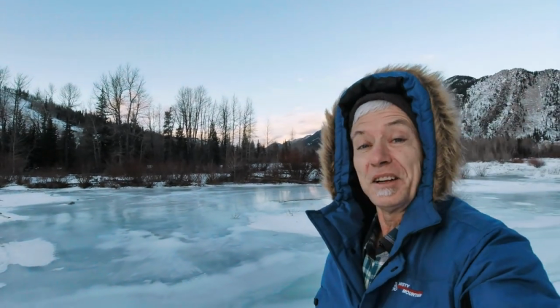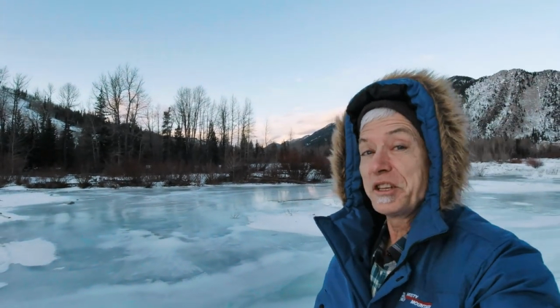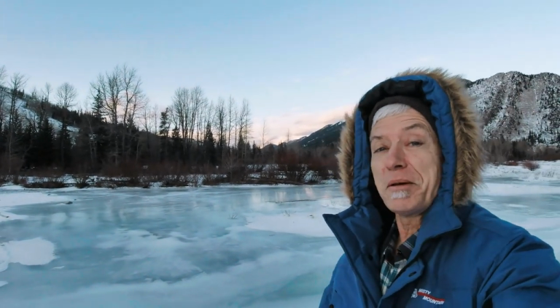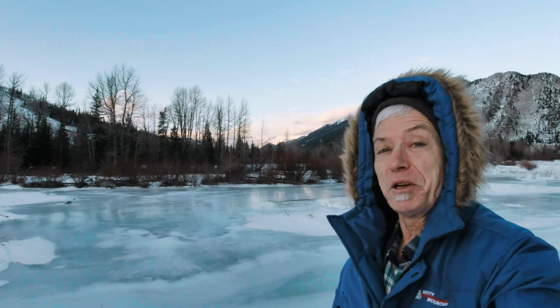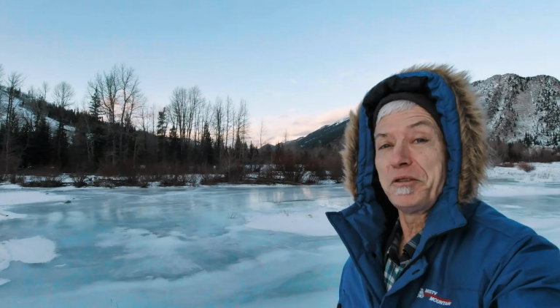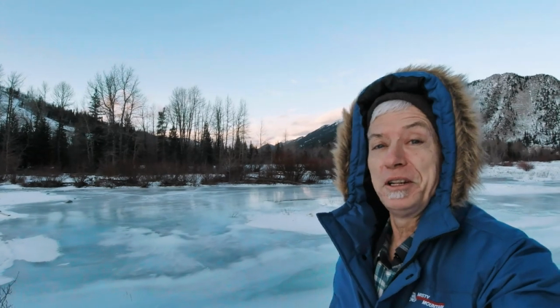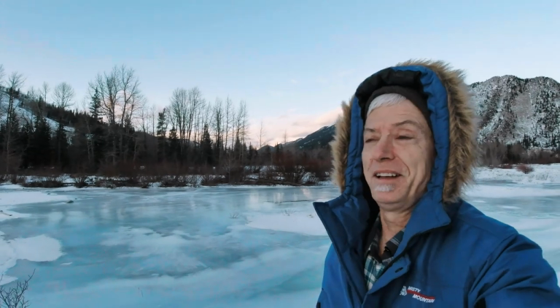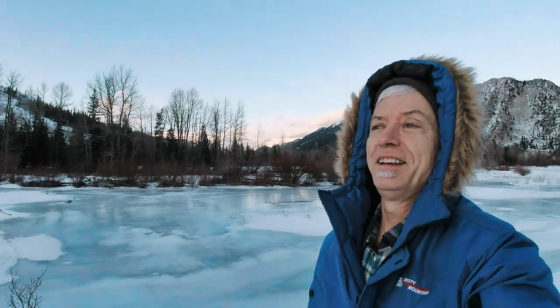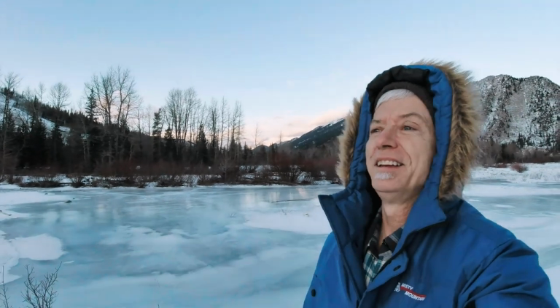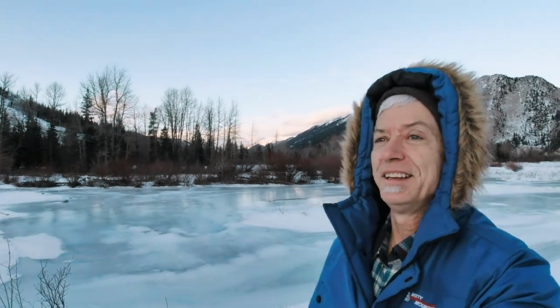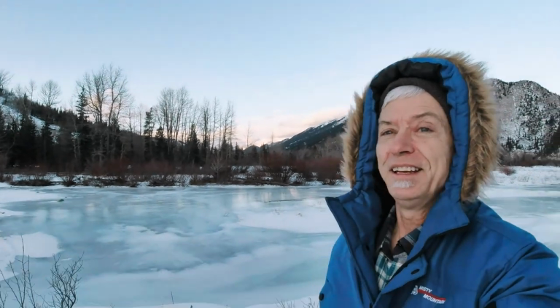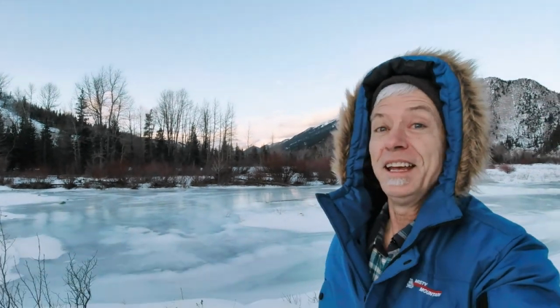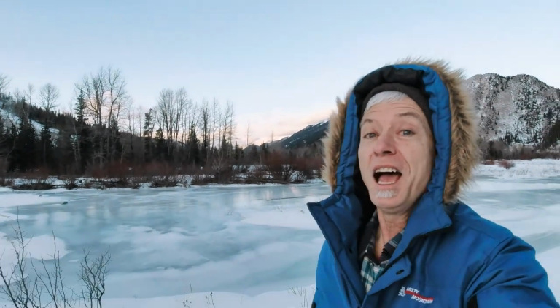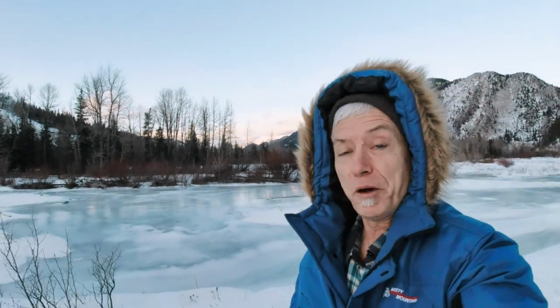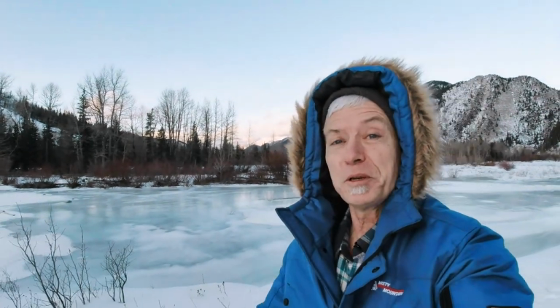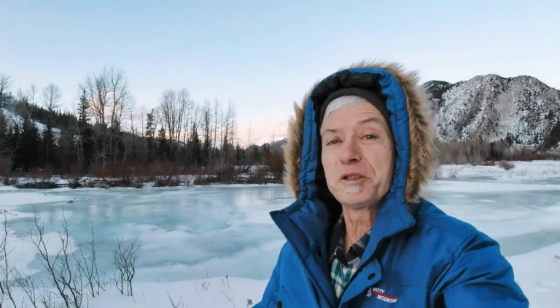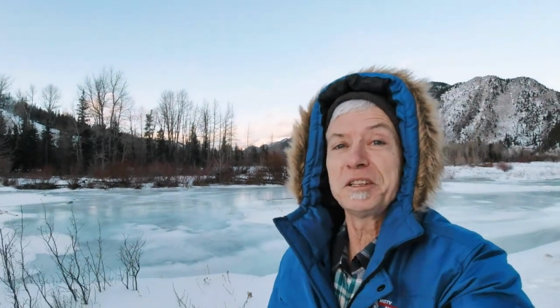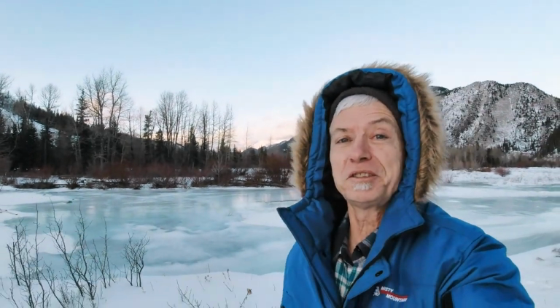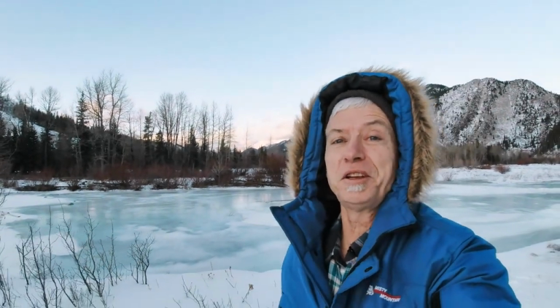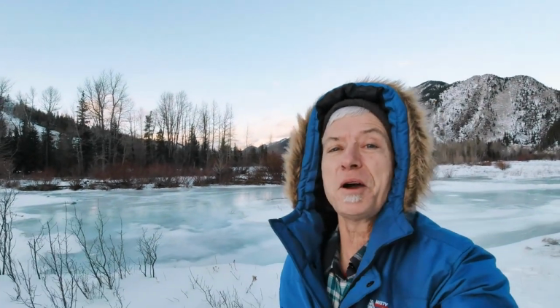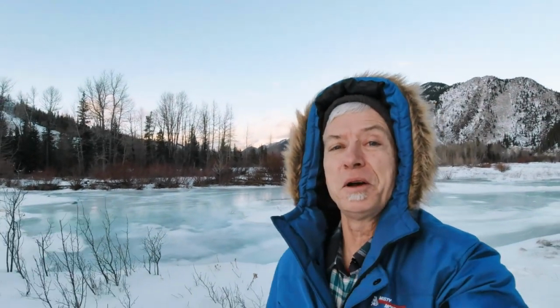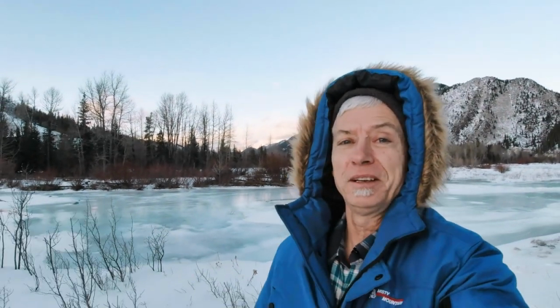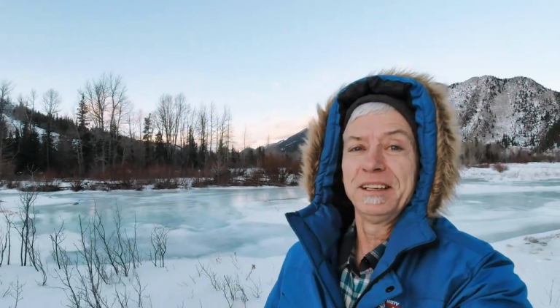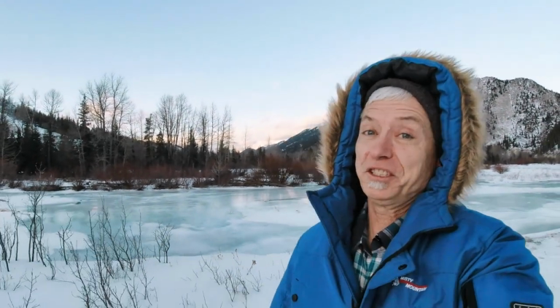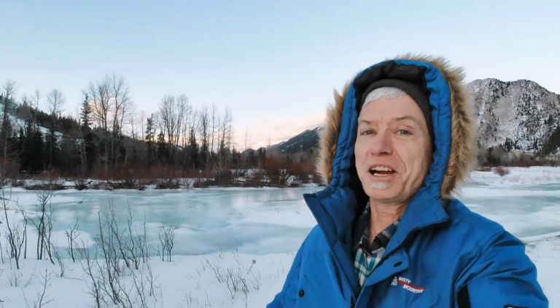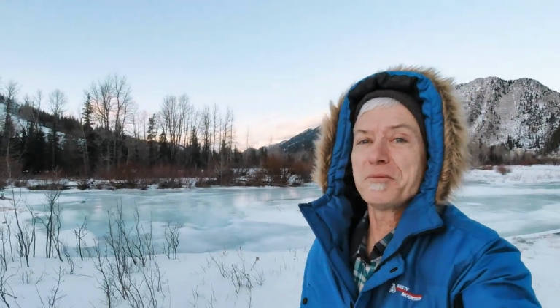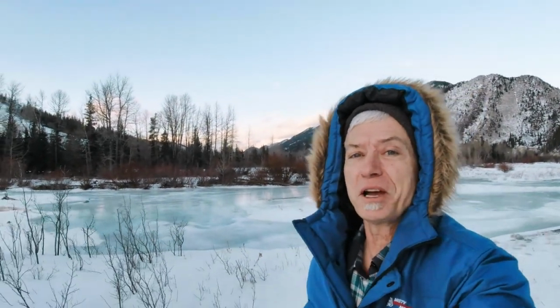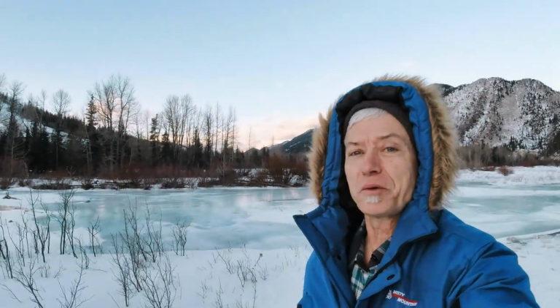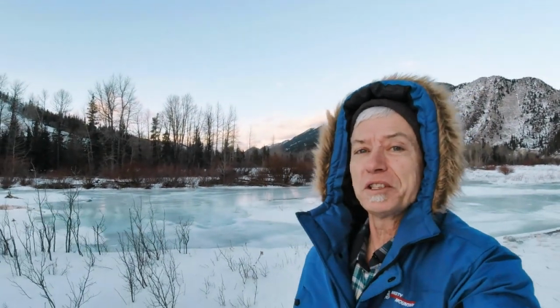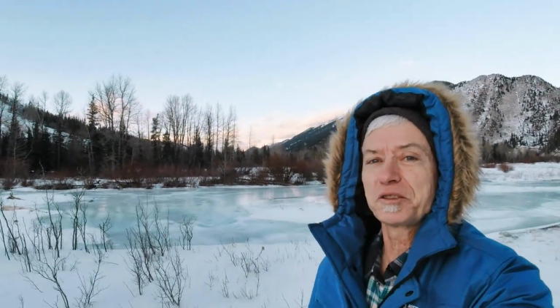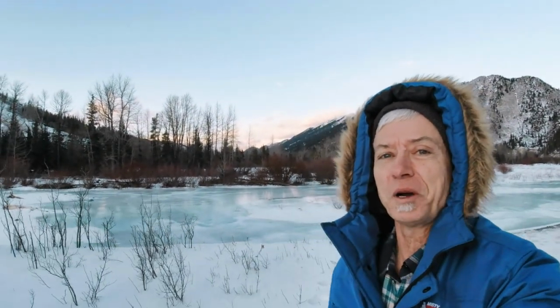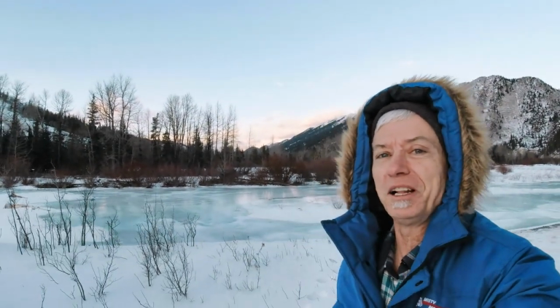Isn't that beautiful? I hope you enjoyed this video - check out my other ones as well.